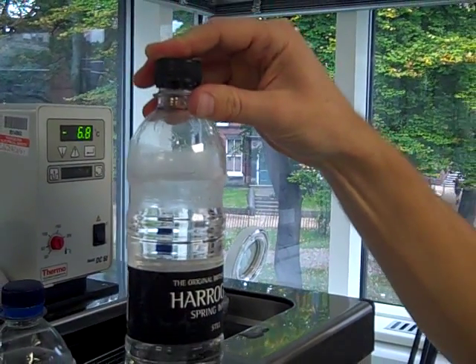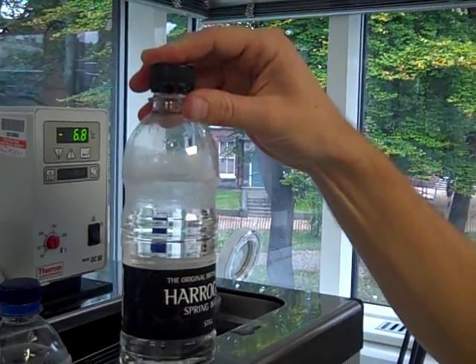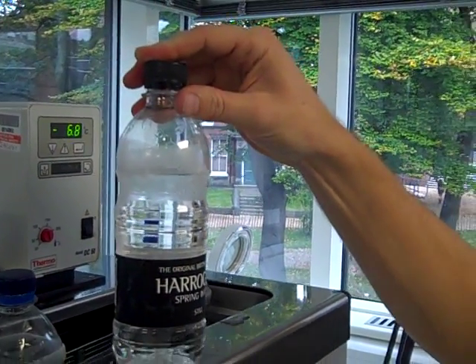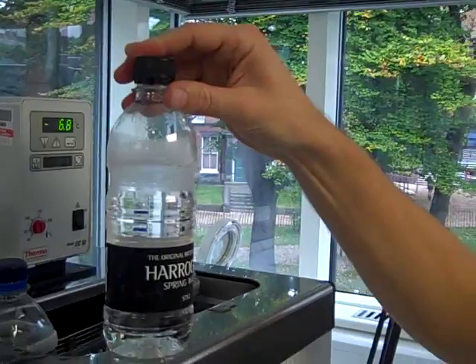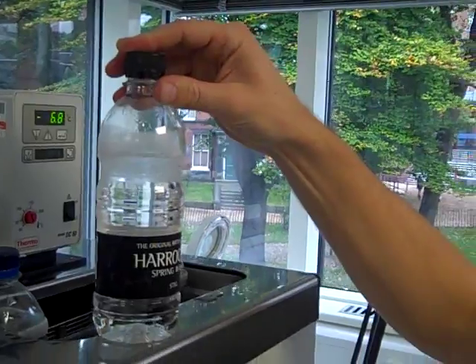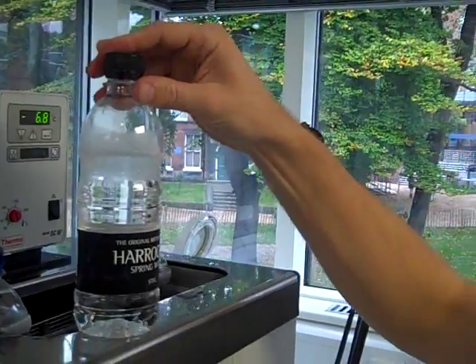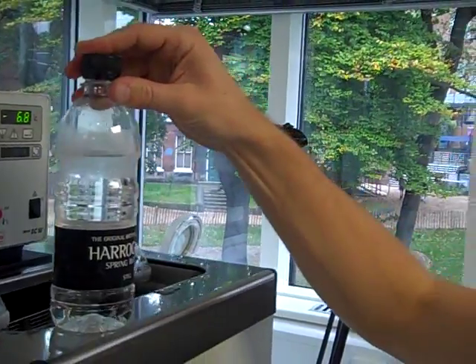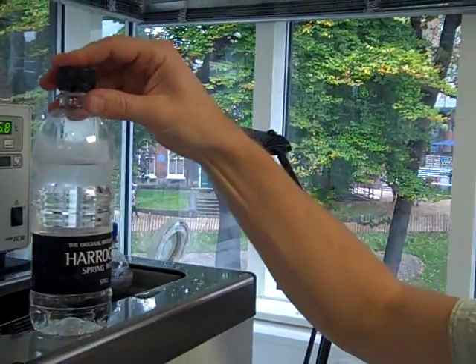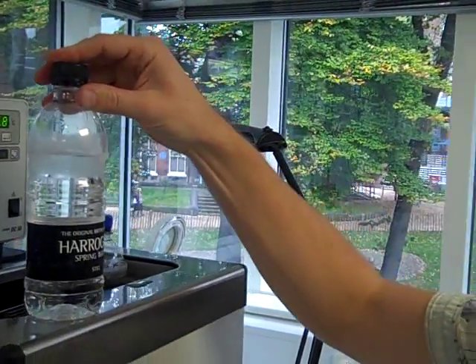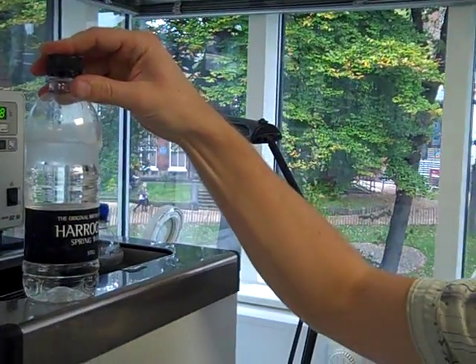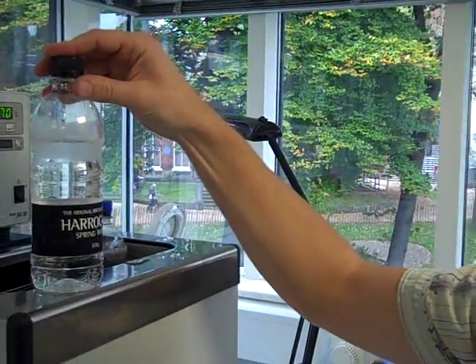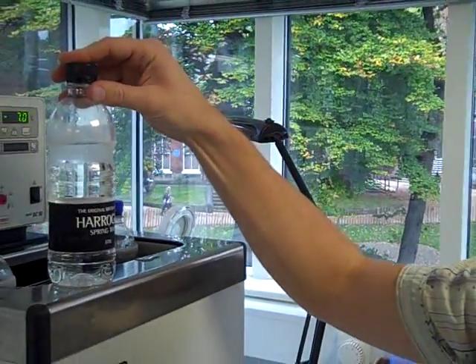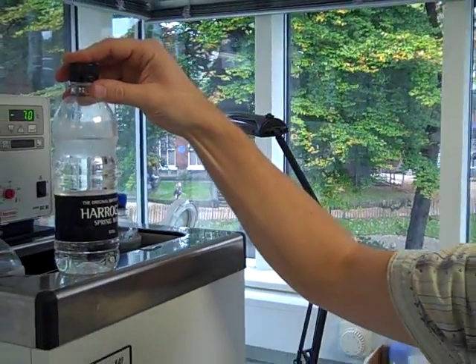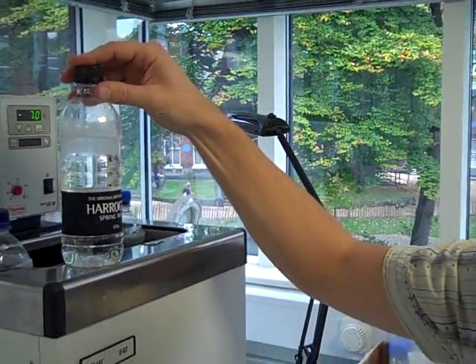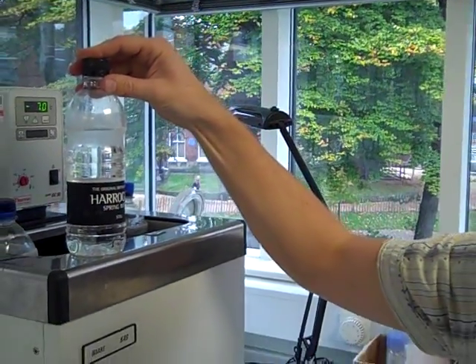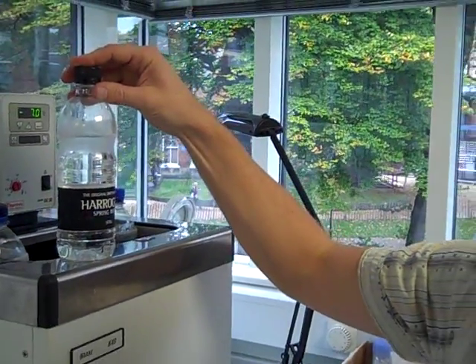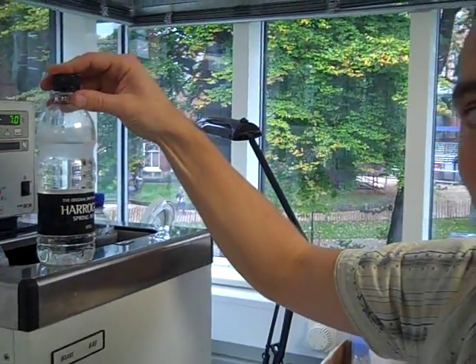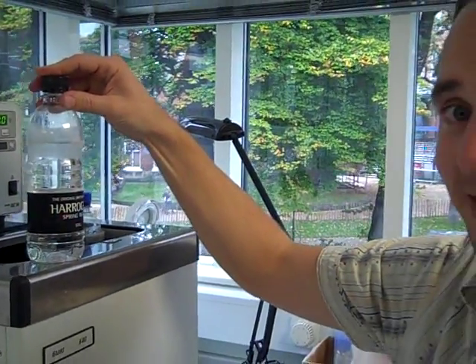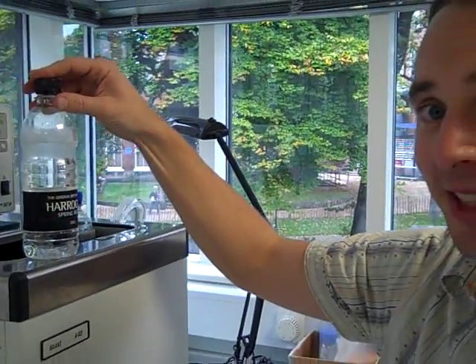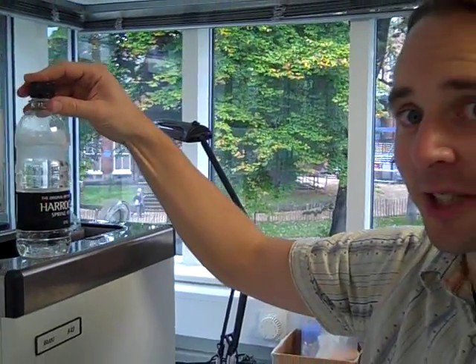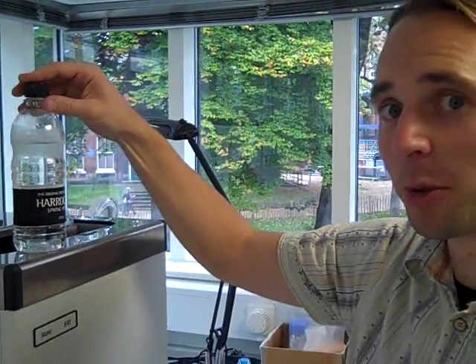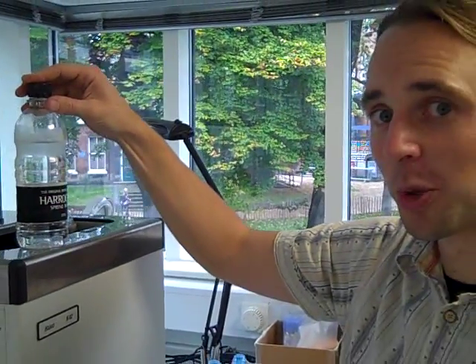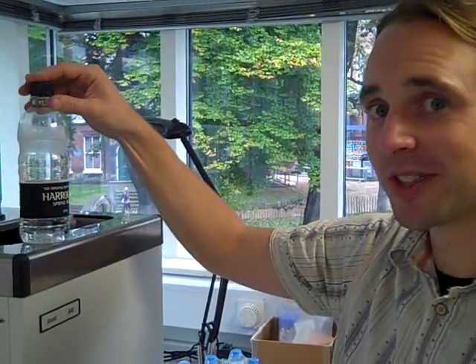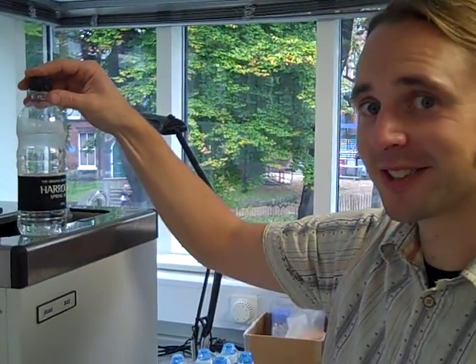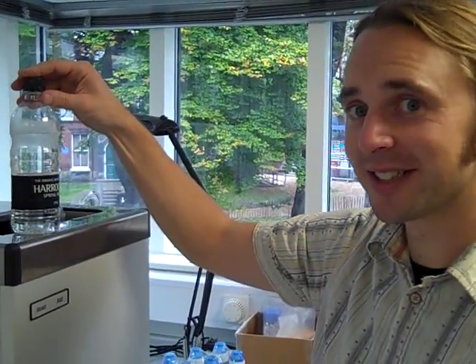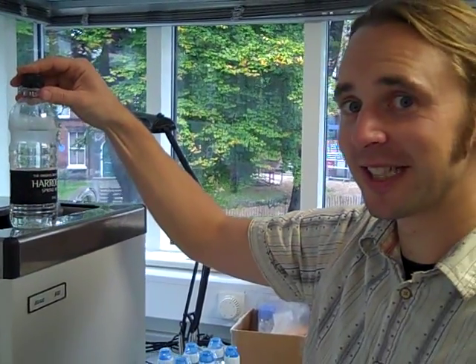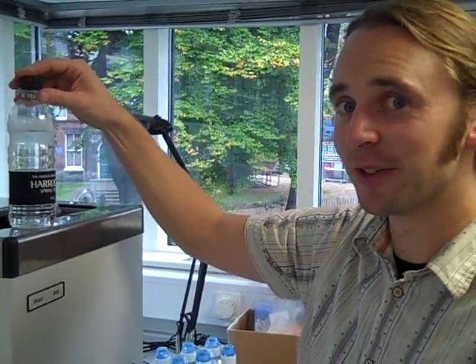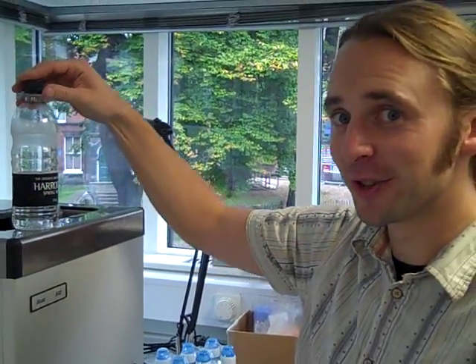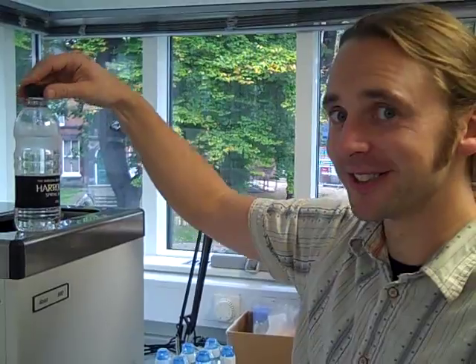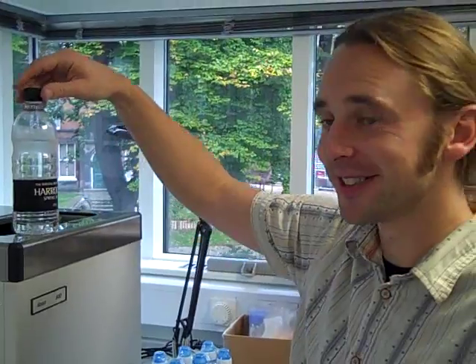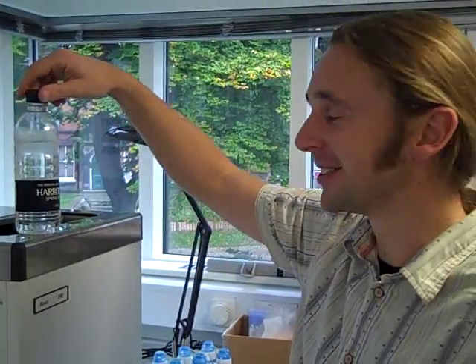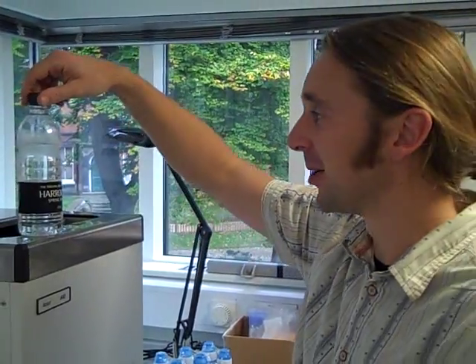So water doesn't necessarily freeze at zero degrees C. It's absolutely correct to say that ice melts at zero degrees C, but water doesn't necessarily freeze at zero.